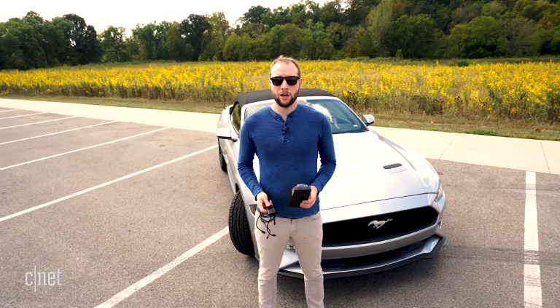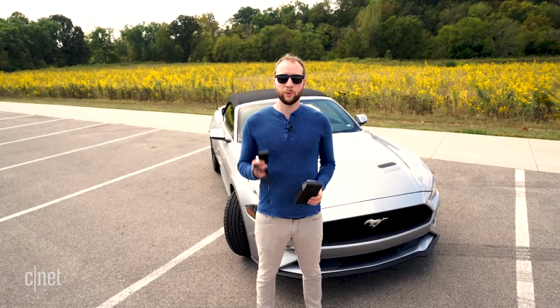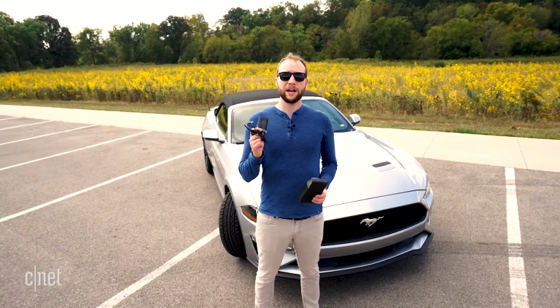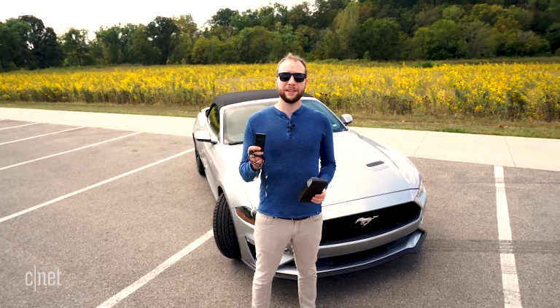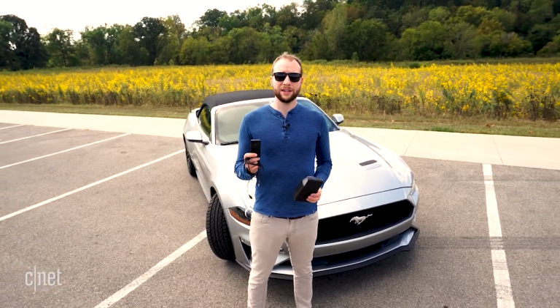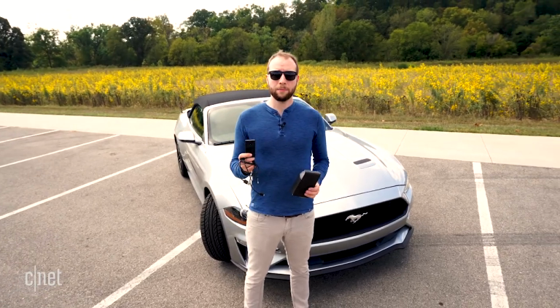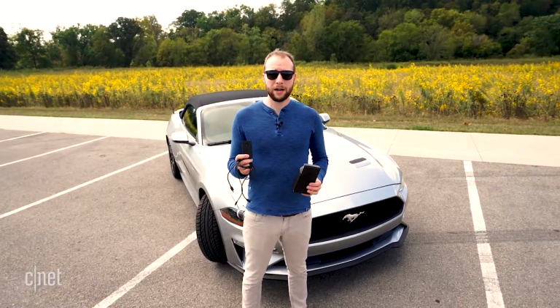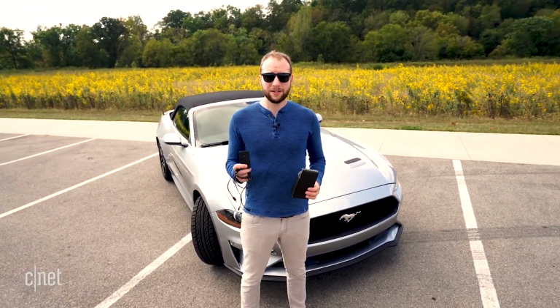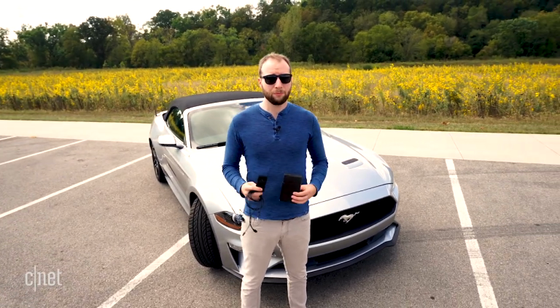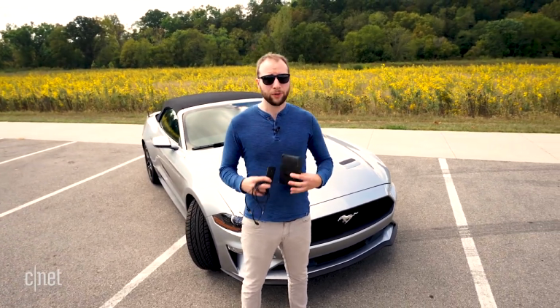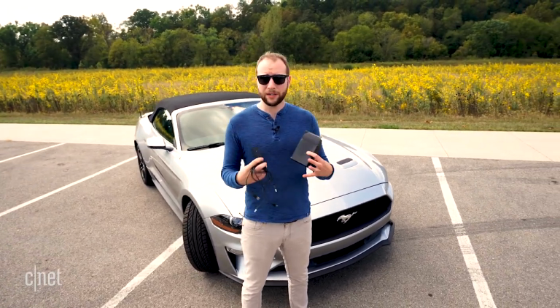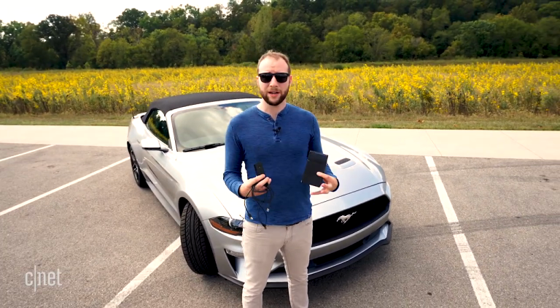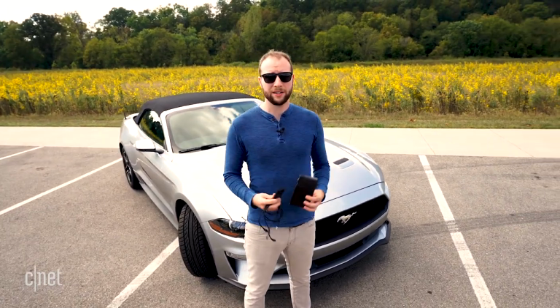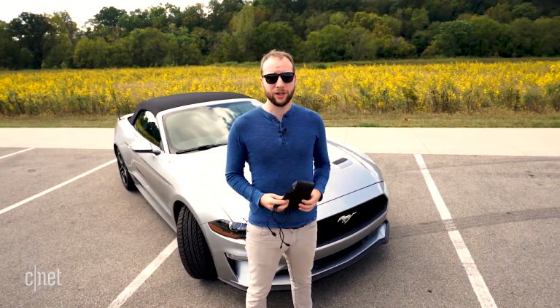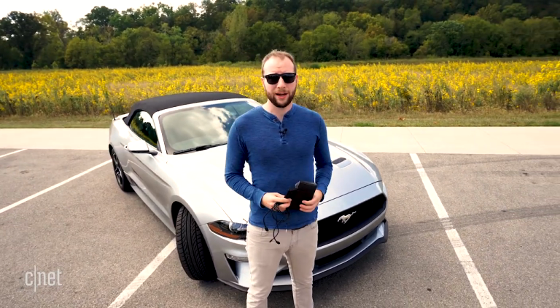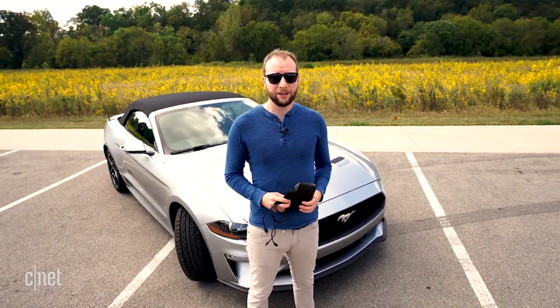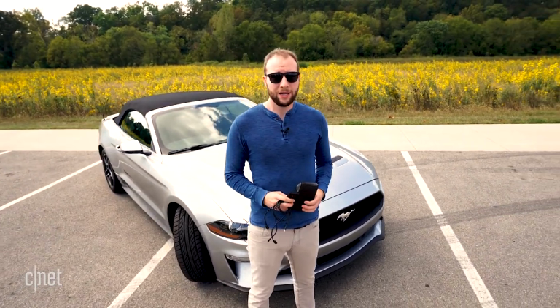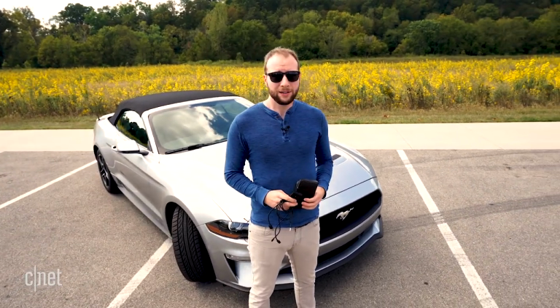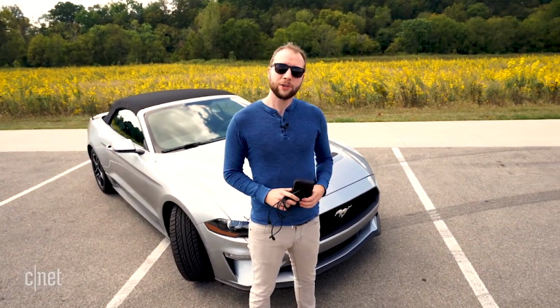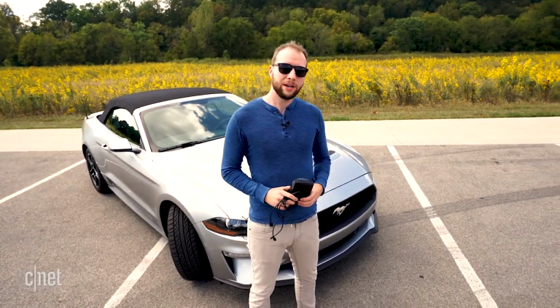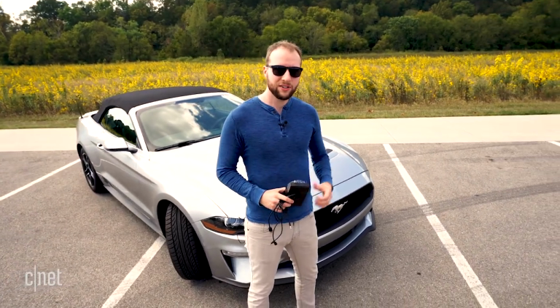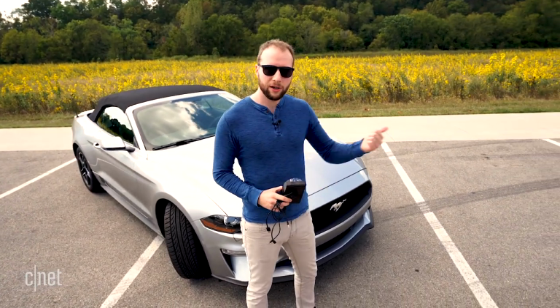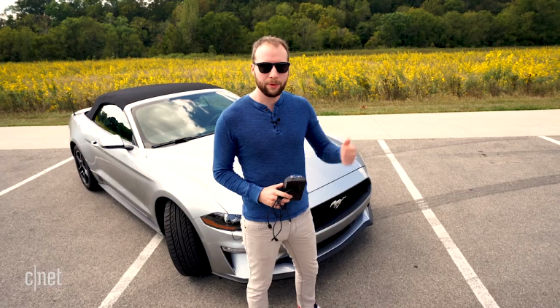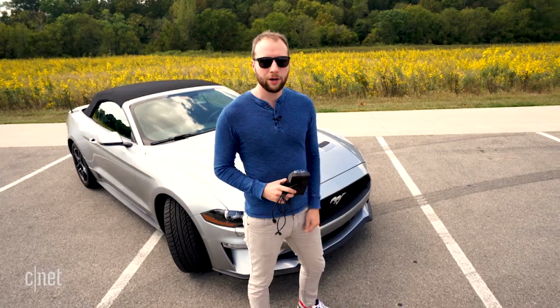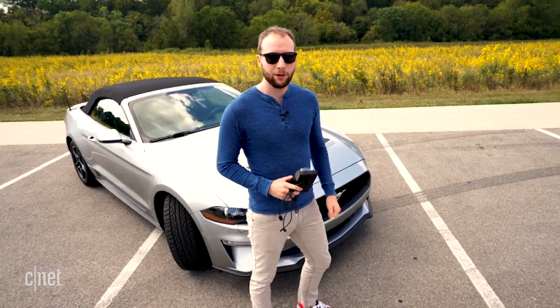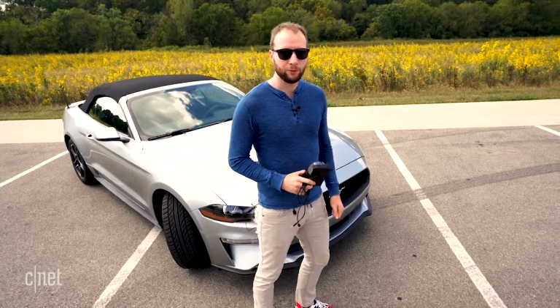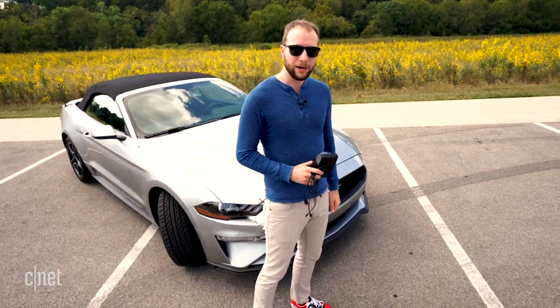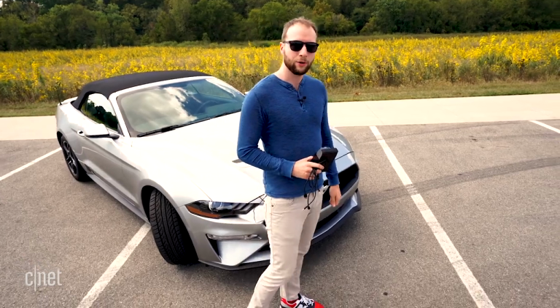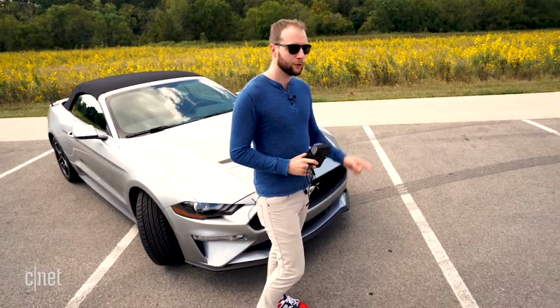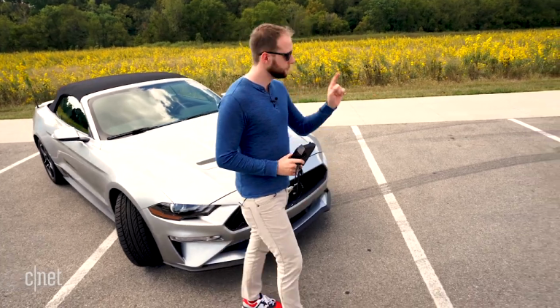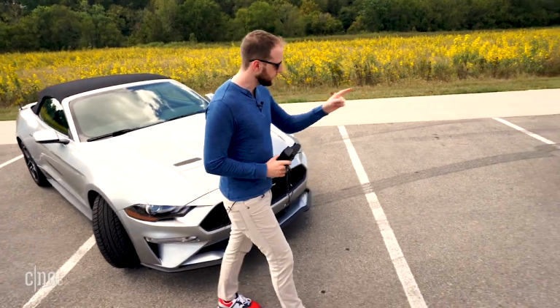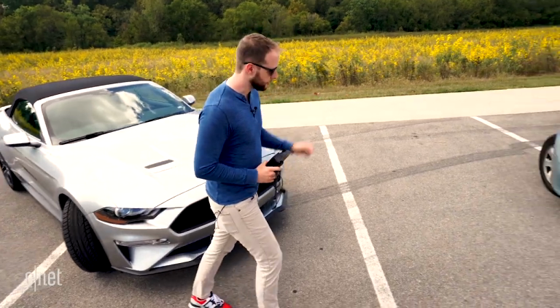So we've got this thing unboxed. I'm really excited to check it out. Let's go ahead and install it in my car, right over here.